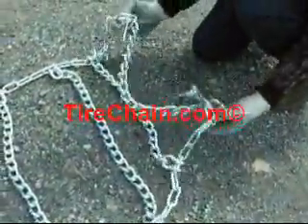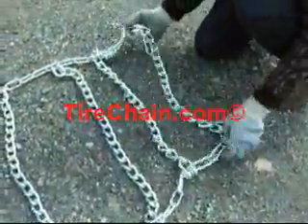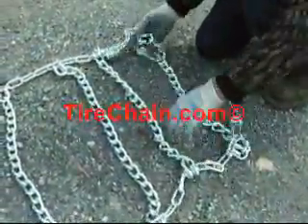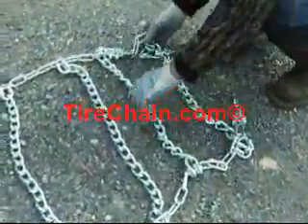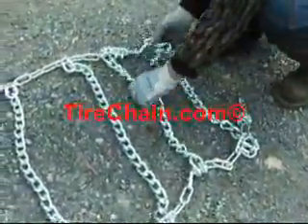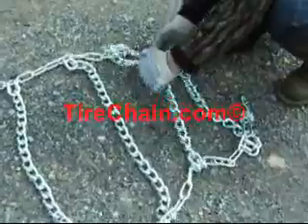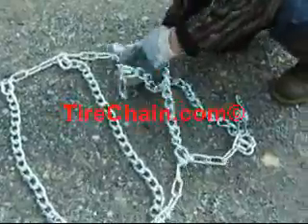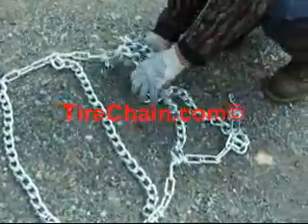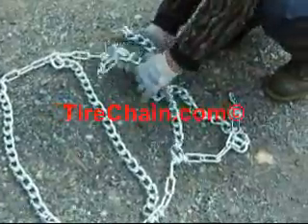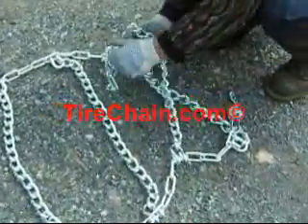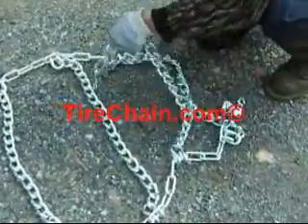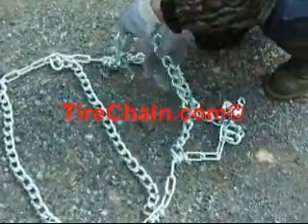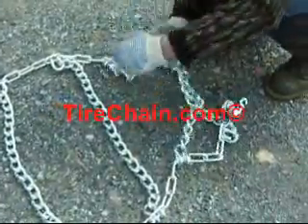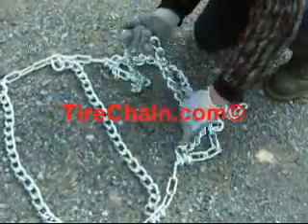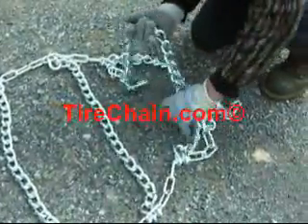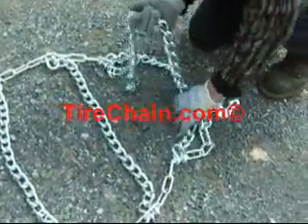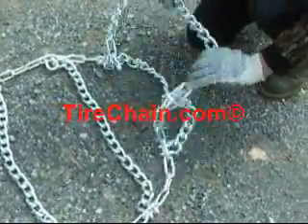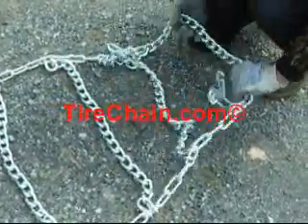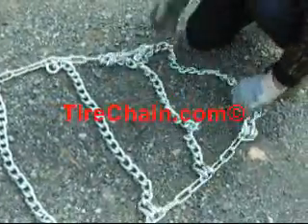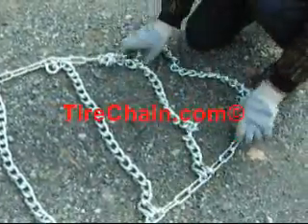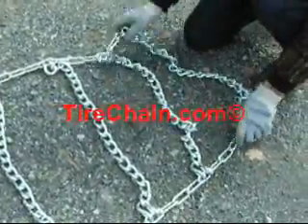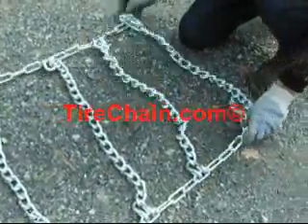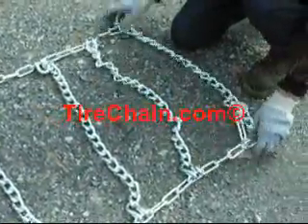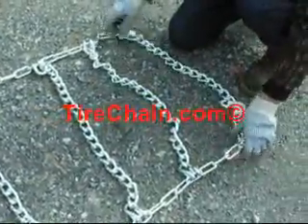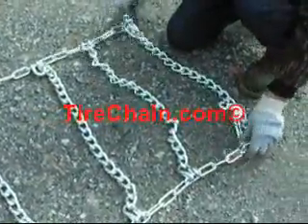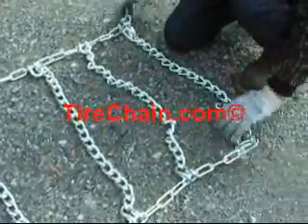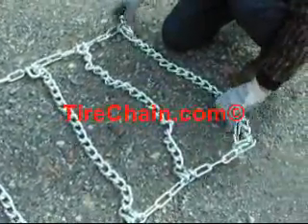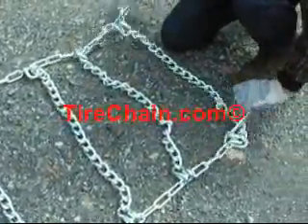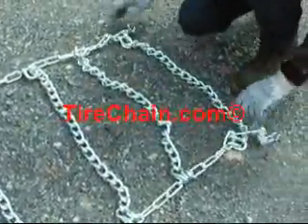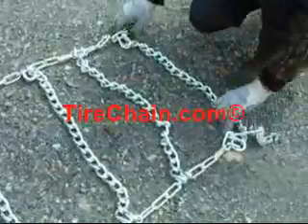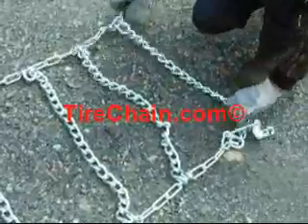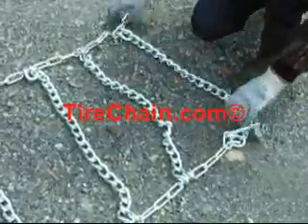Untangle the chain. Tangles are caused during the handling of the chain when they come out of a bag or a box.